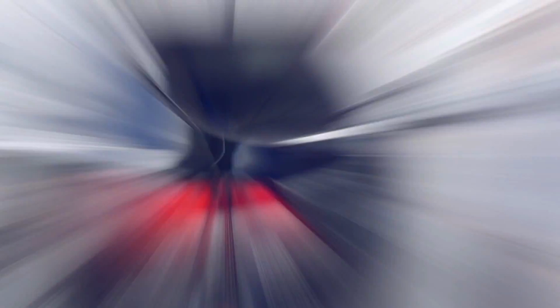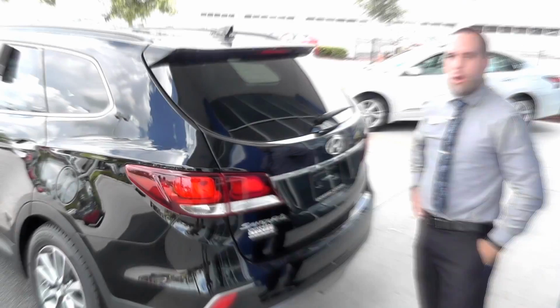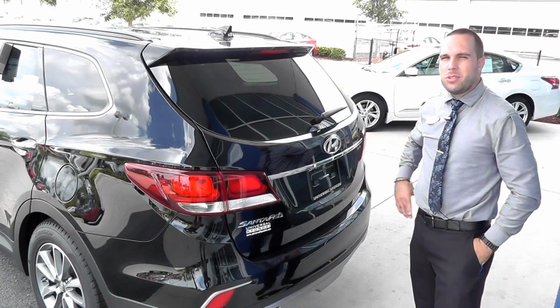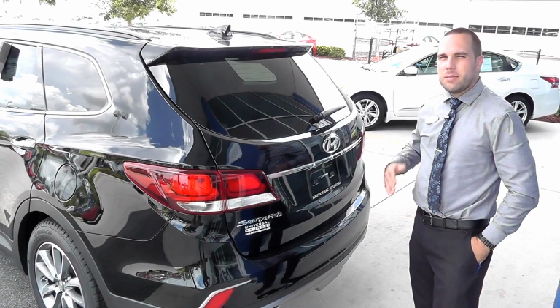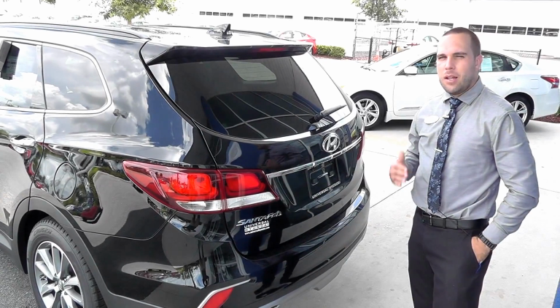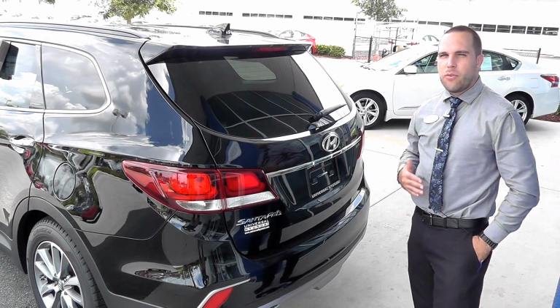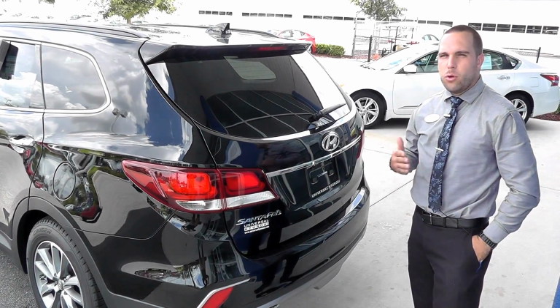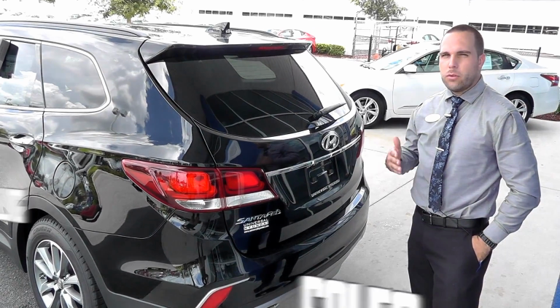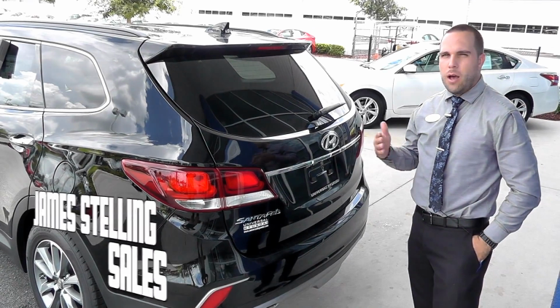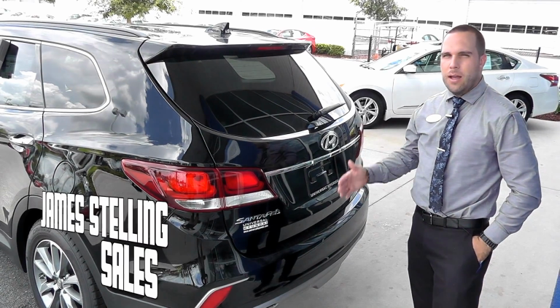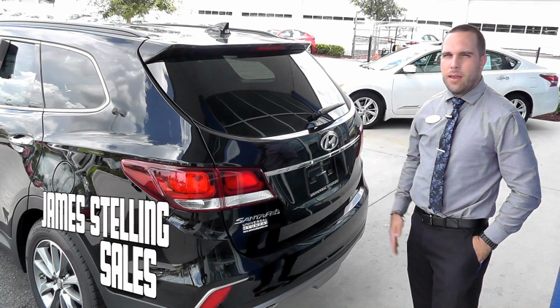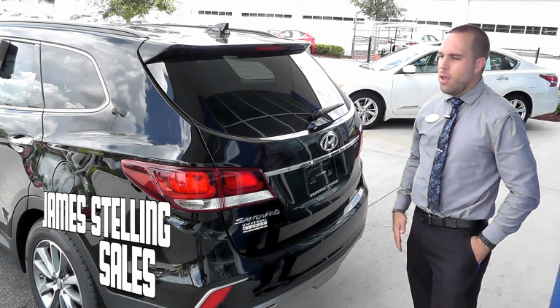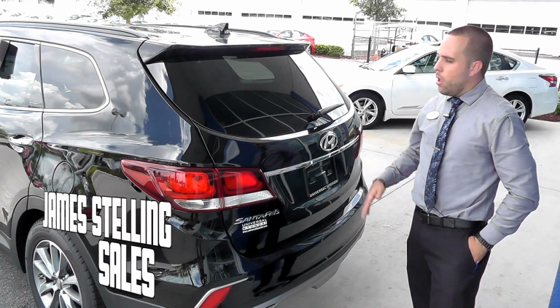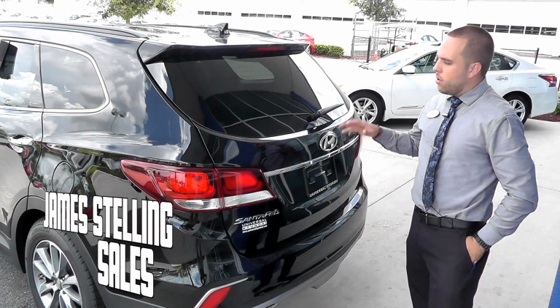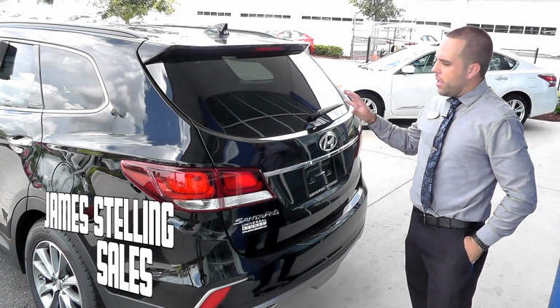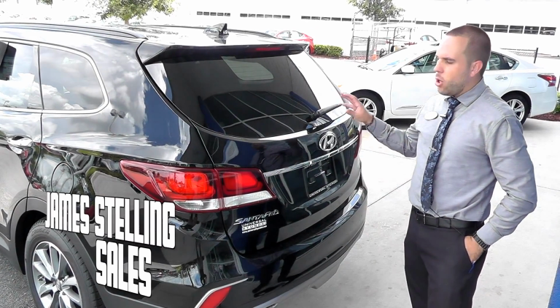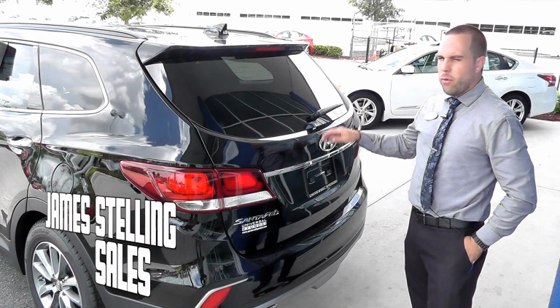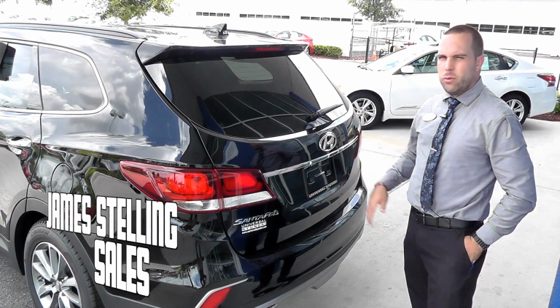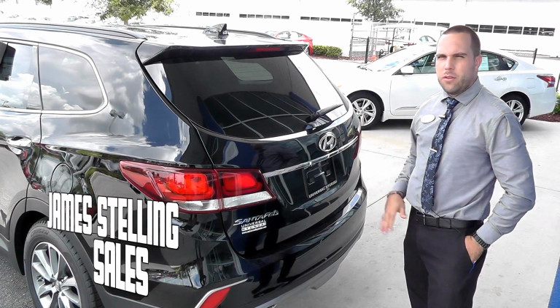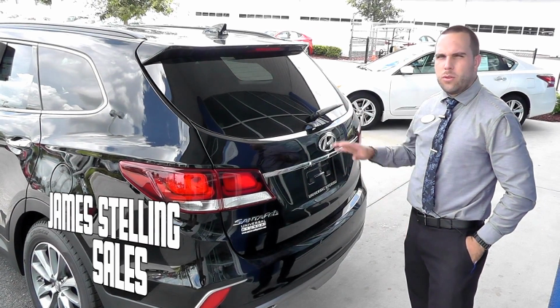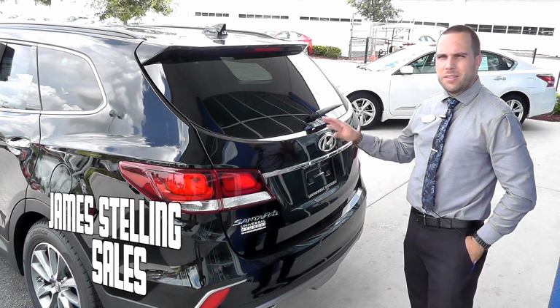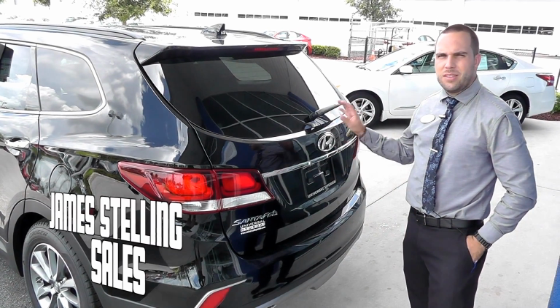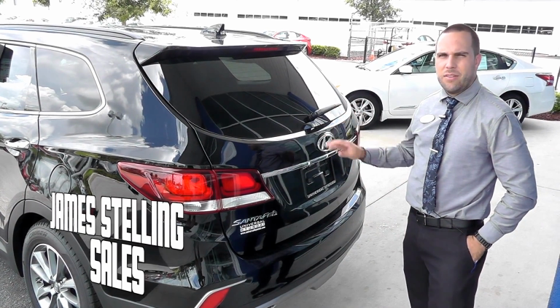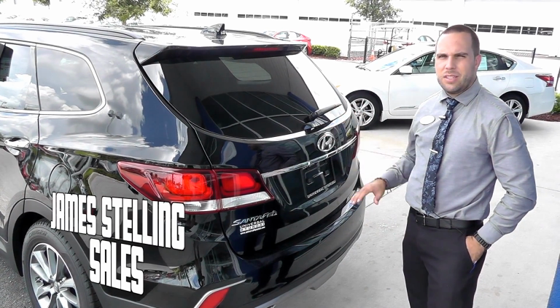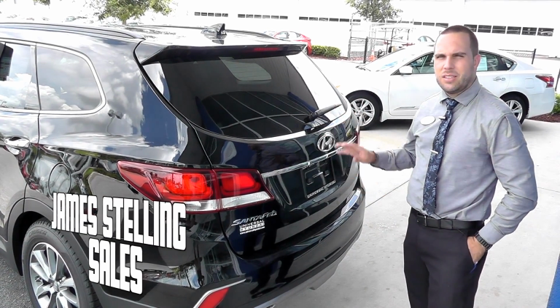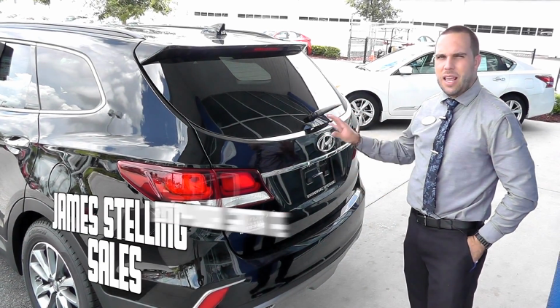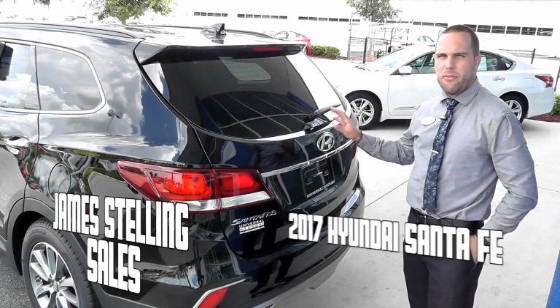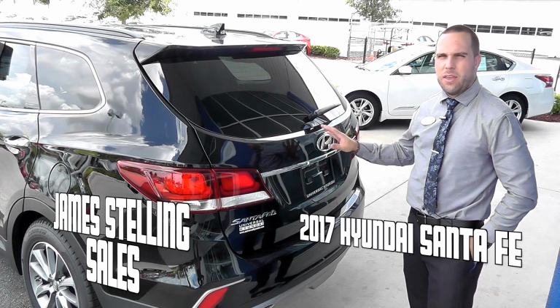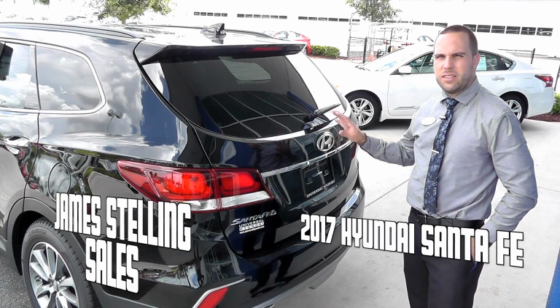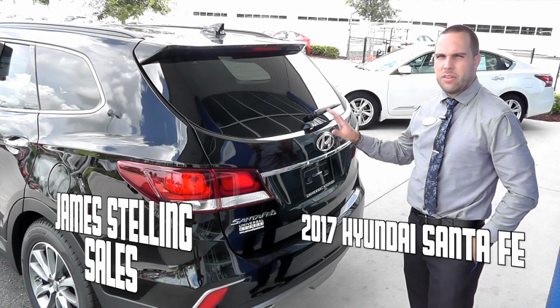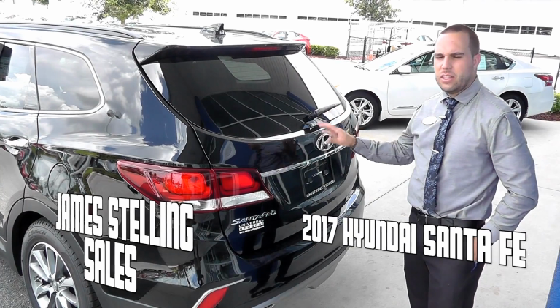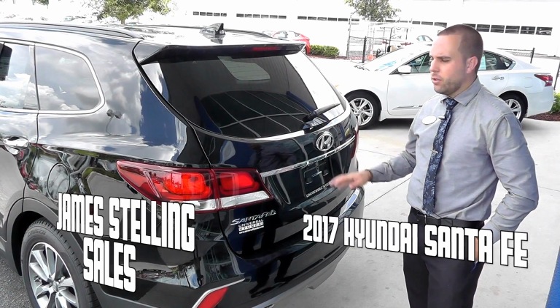Hello, I'm James Stelling from Universal Hyundai. Today's car review is on the 2017 Santa Fe, the seven seater.